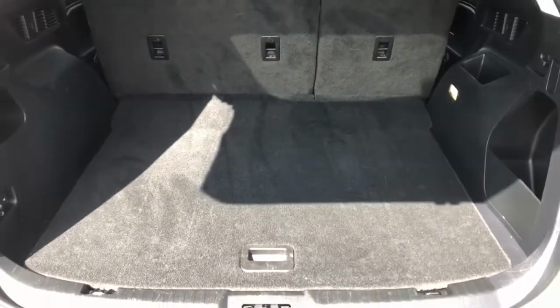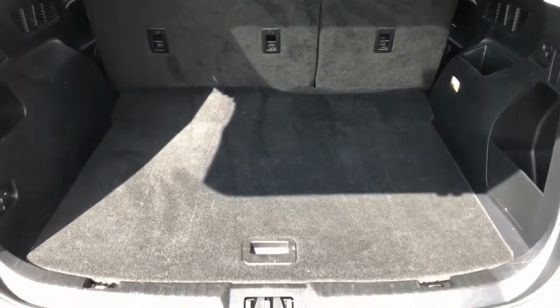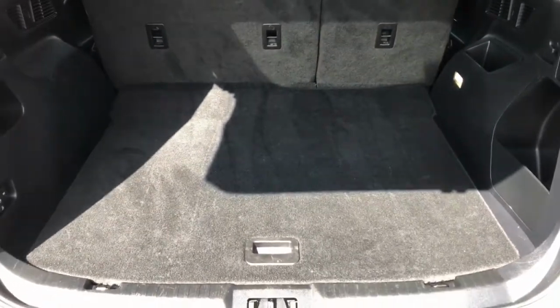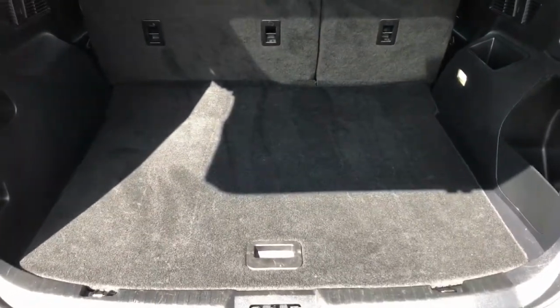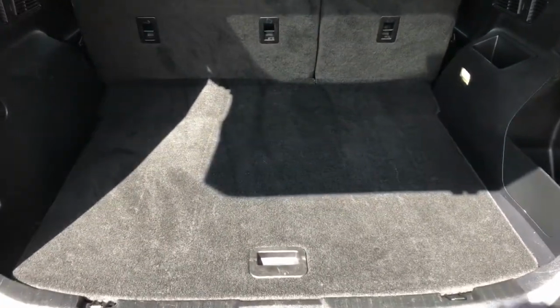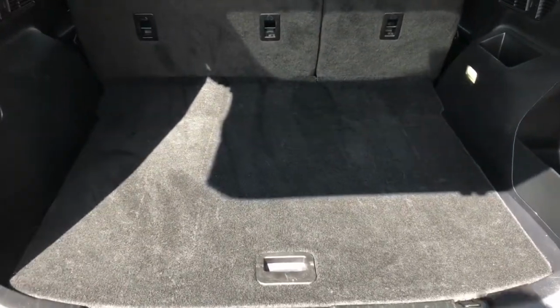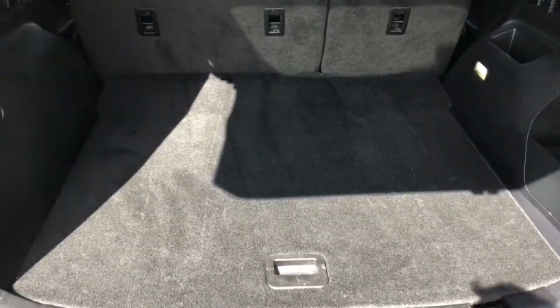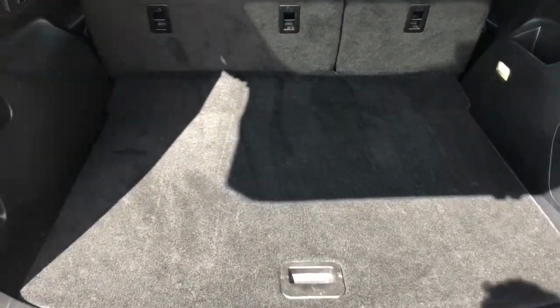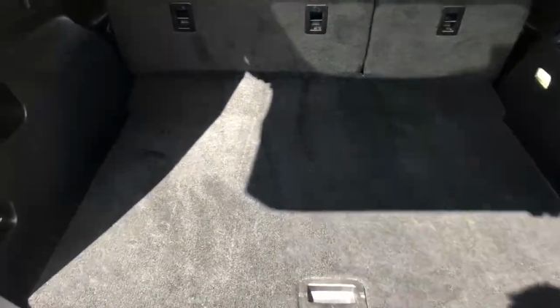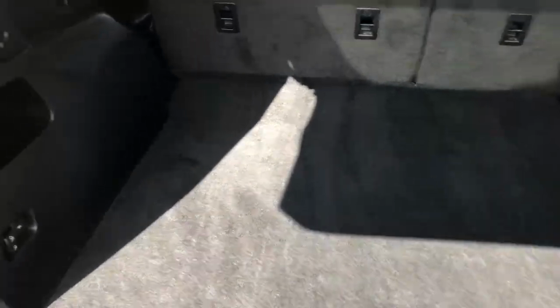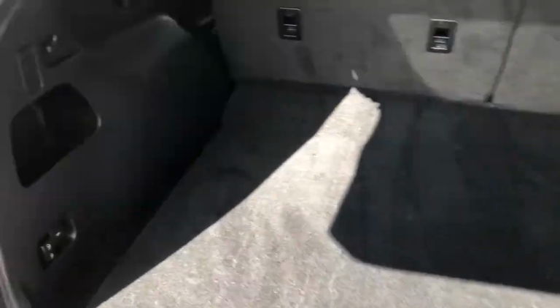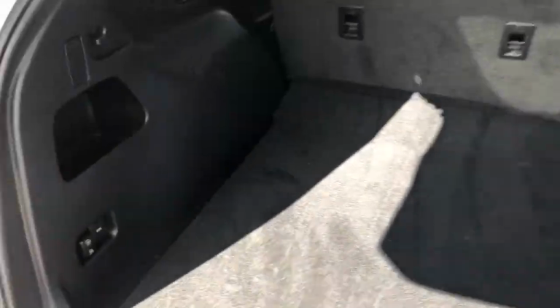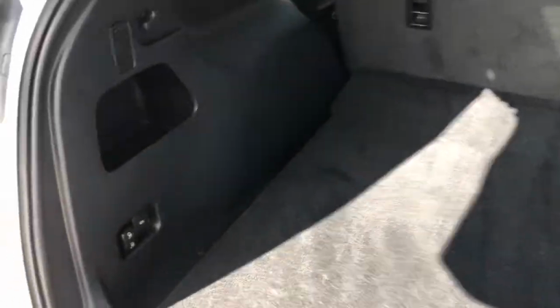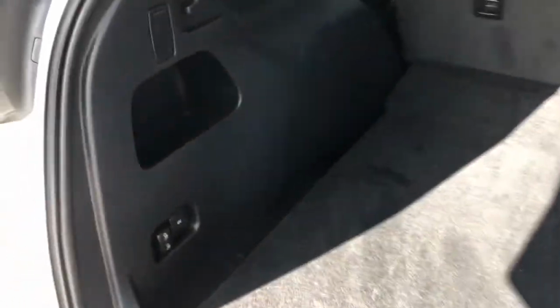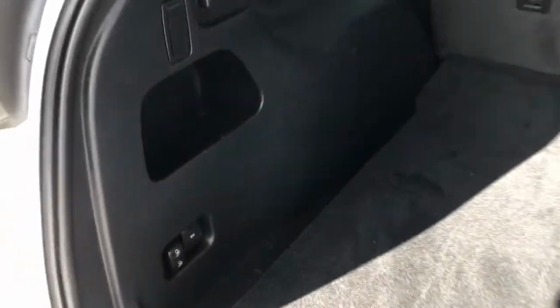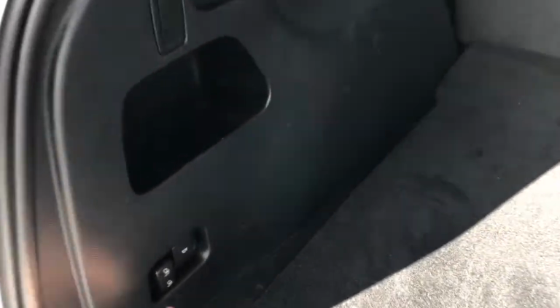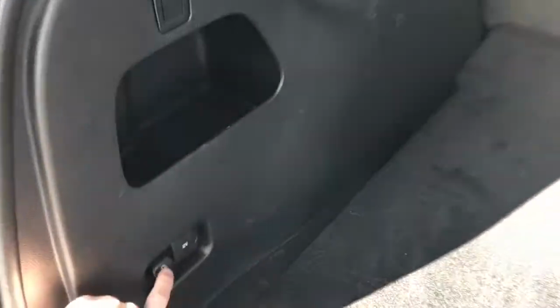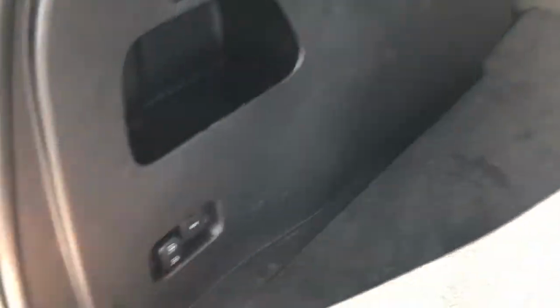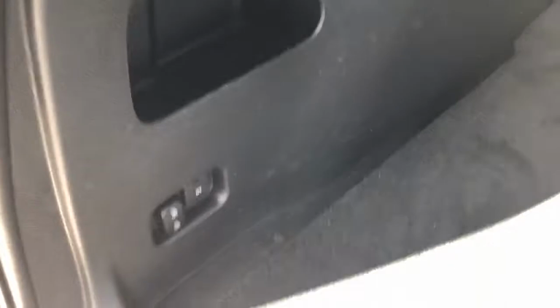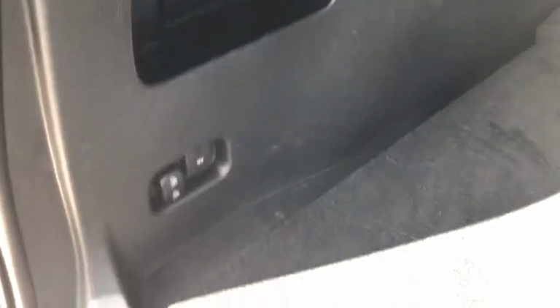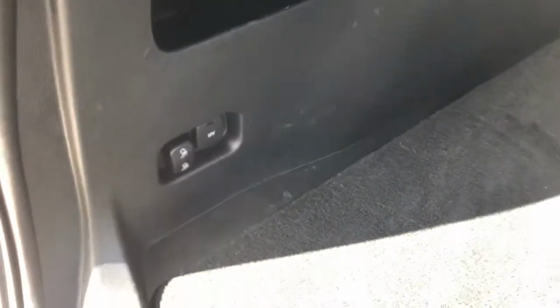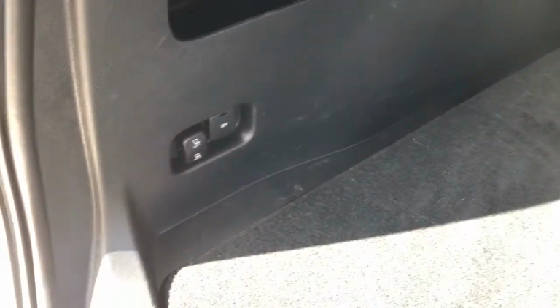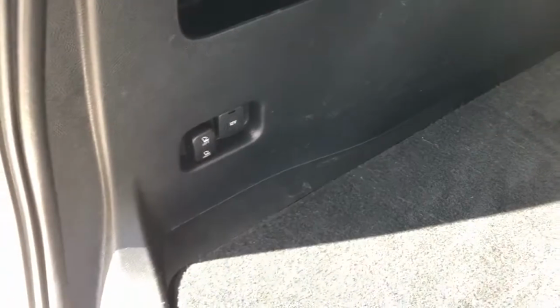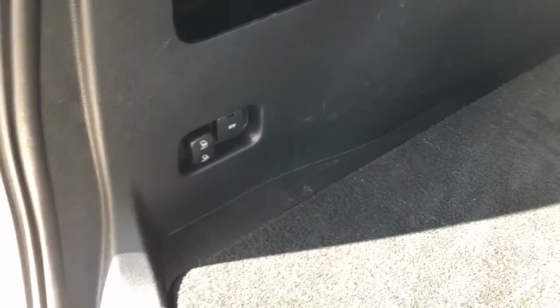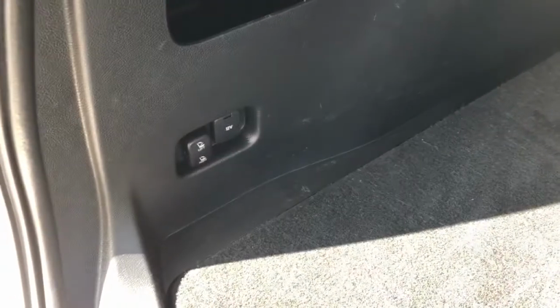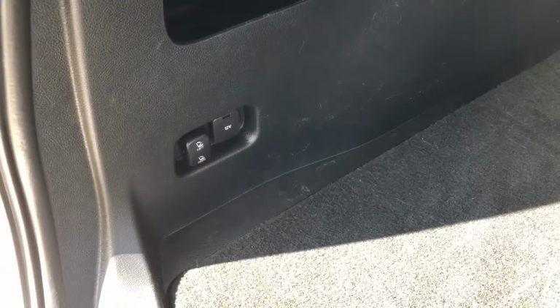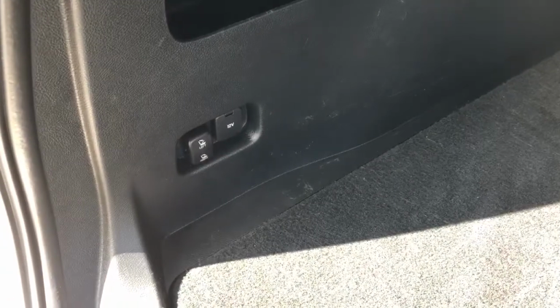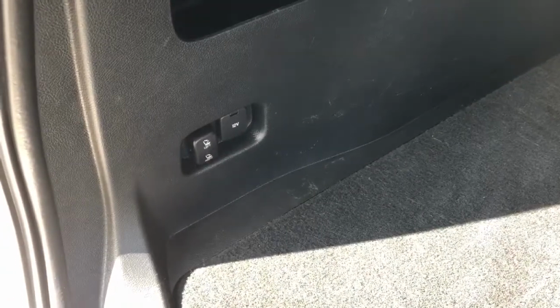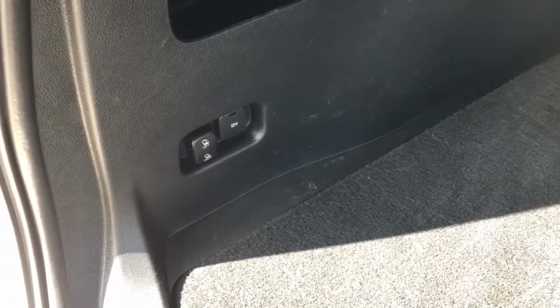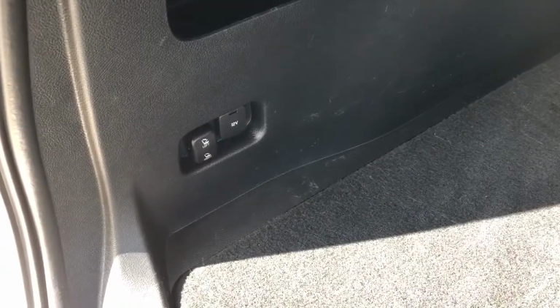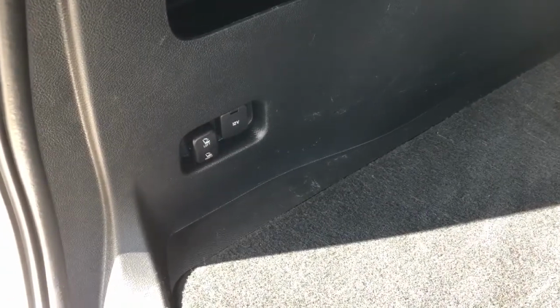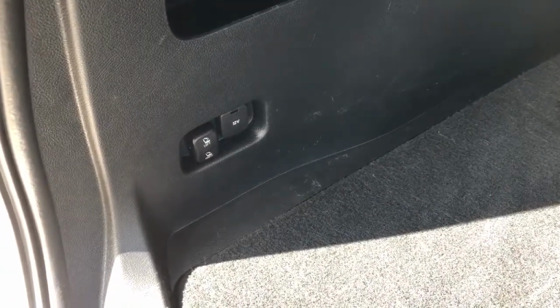Inside the cargo area we have plenty of storage room, as well as the controls to fold down our rear 60/40 seats, and a 12 volt charging port.